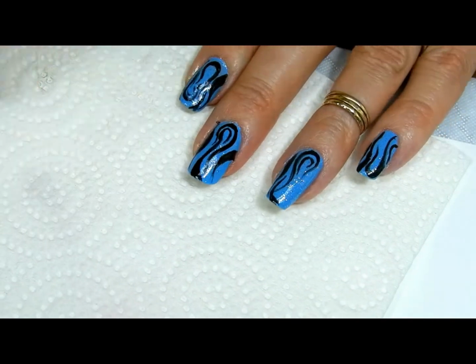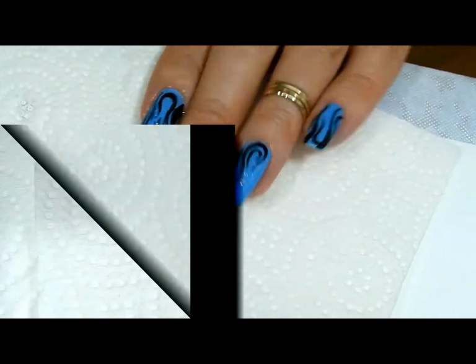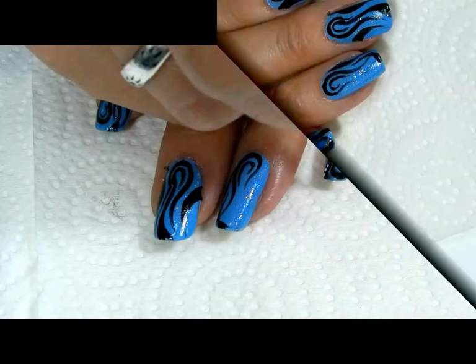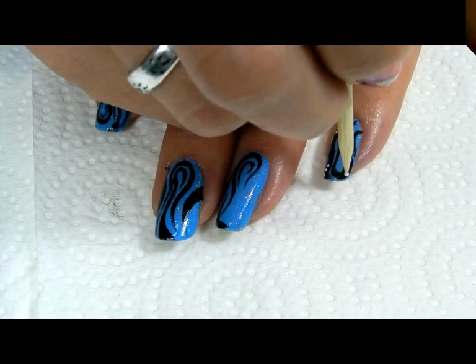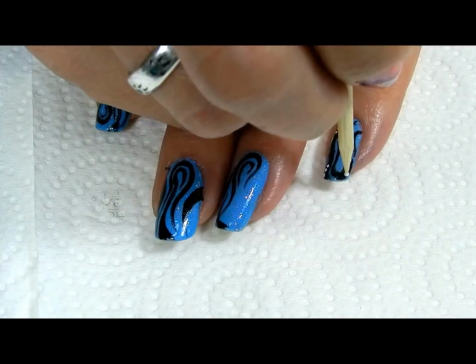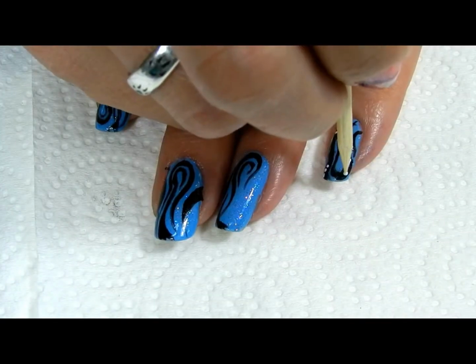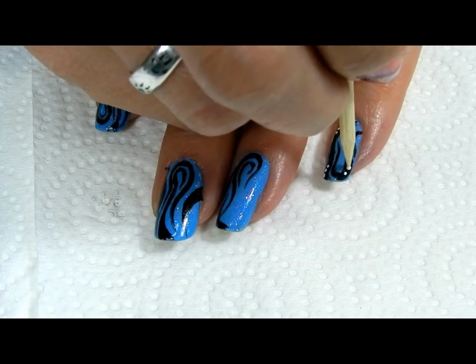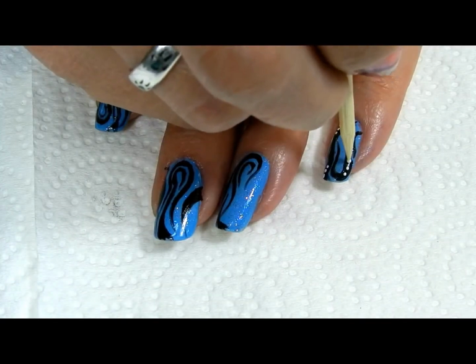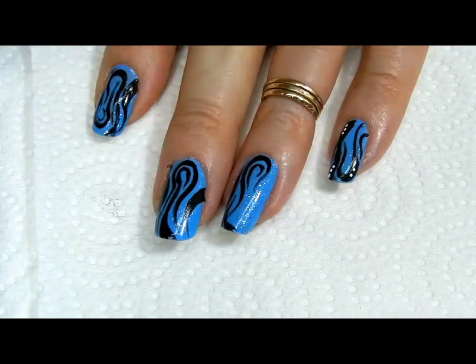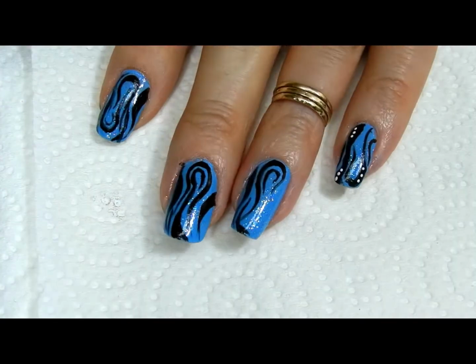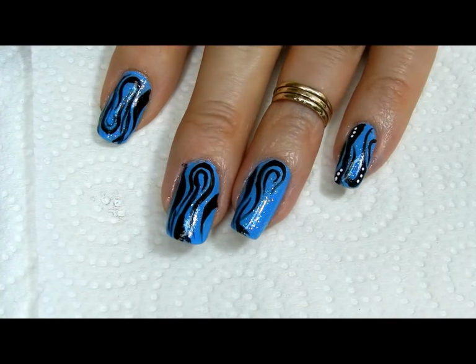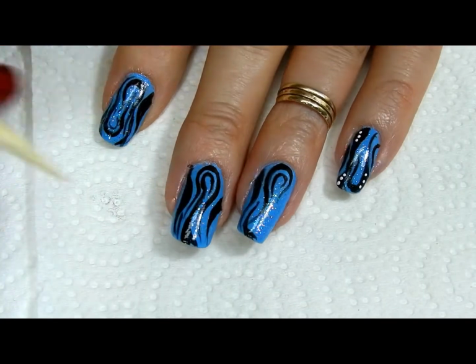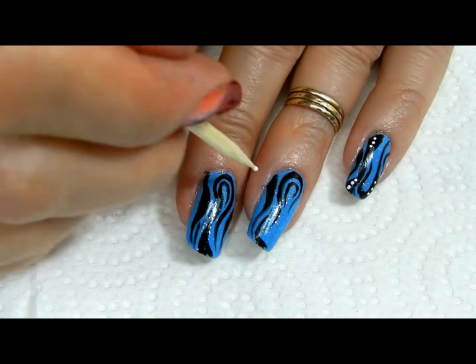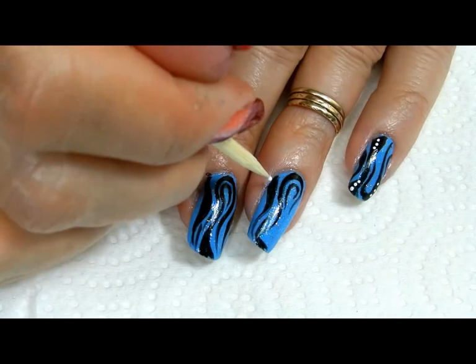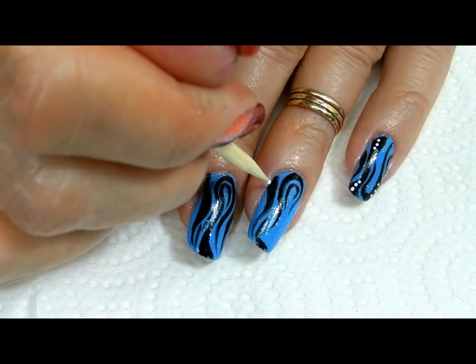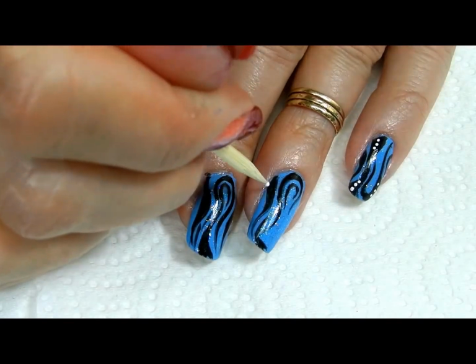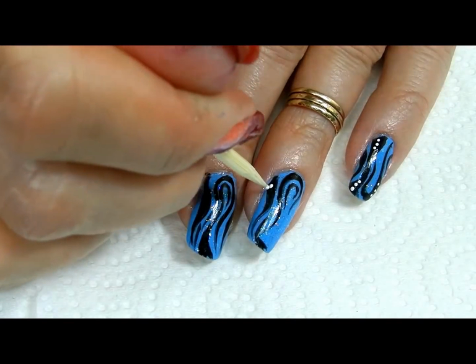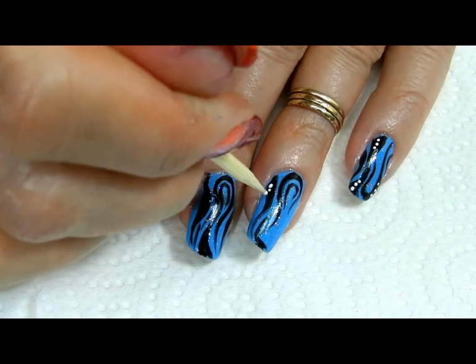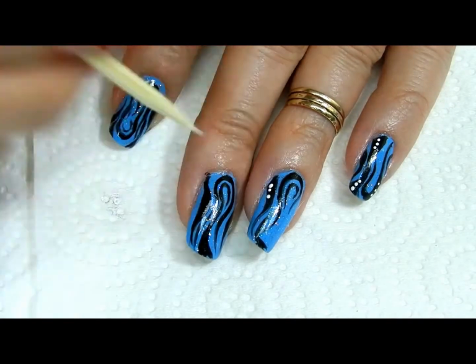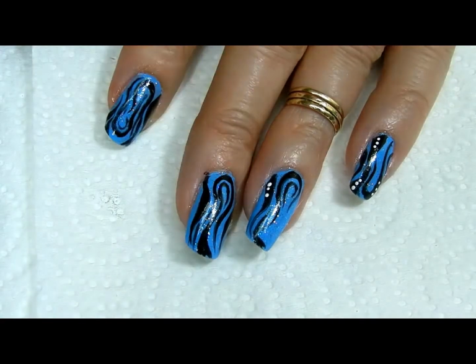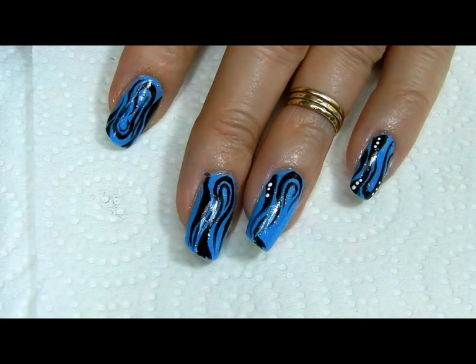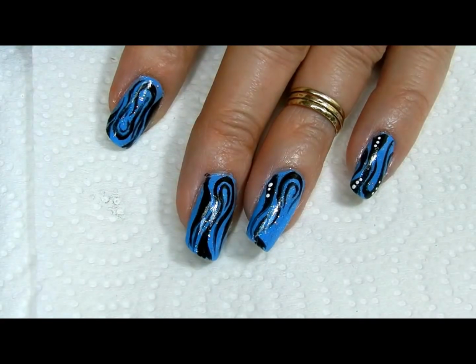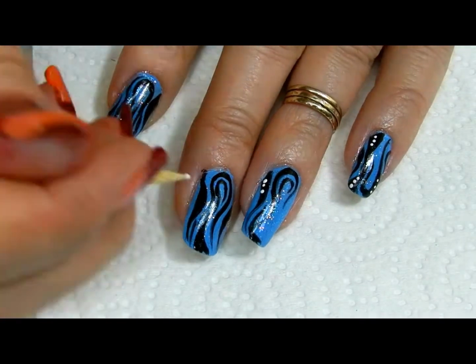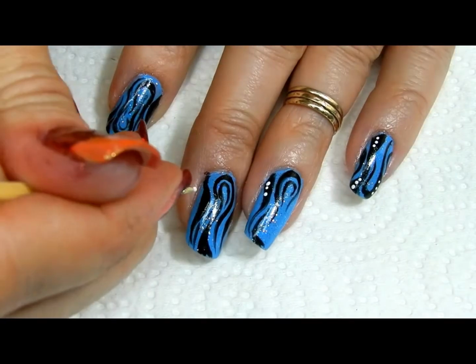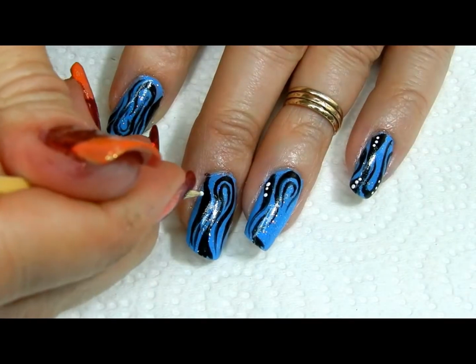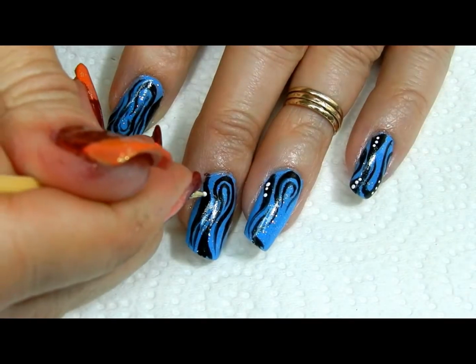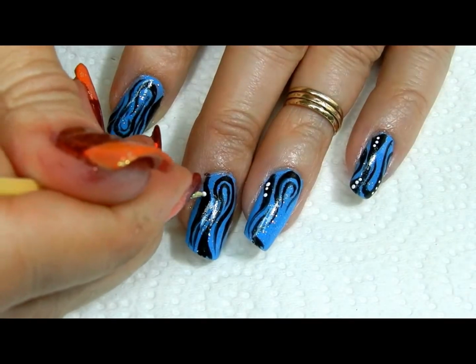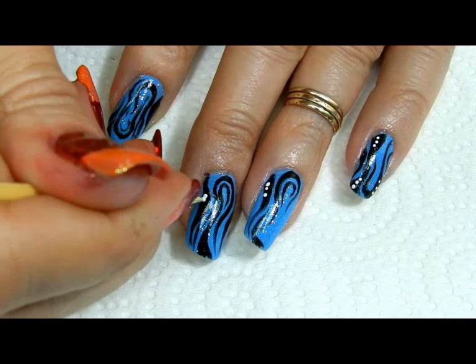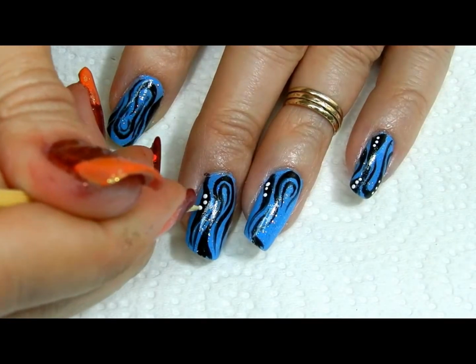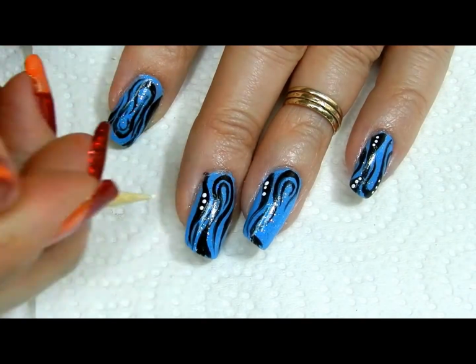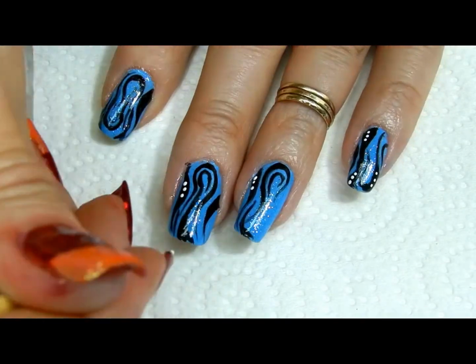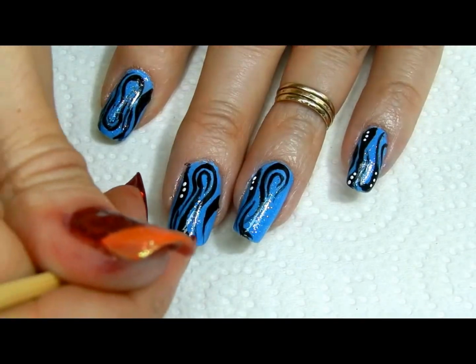Now add a few dots here and there. I chose to put mine on the white spots on my painted curls. You can add them anywhere you like.